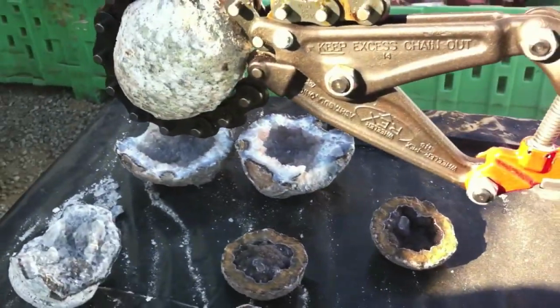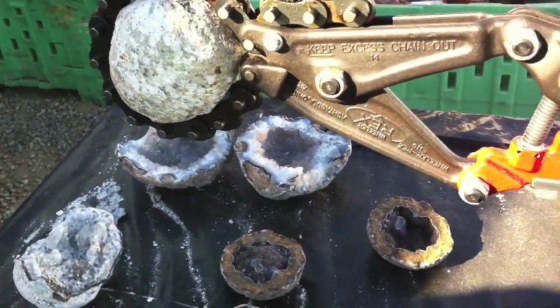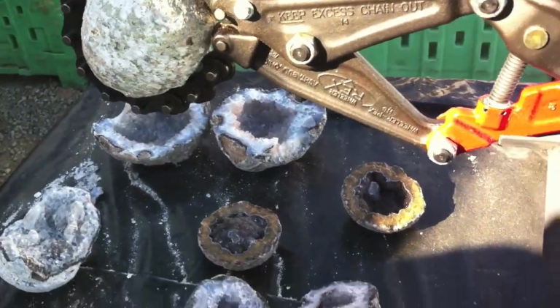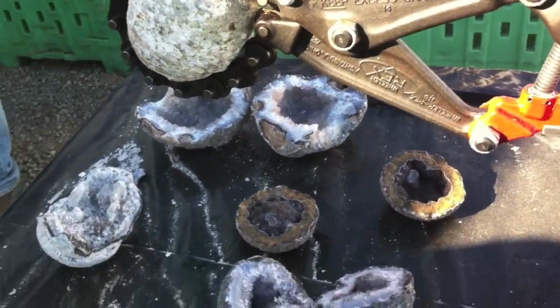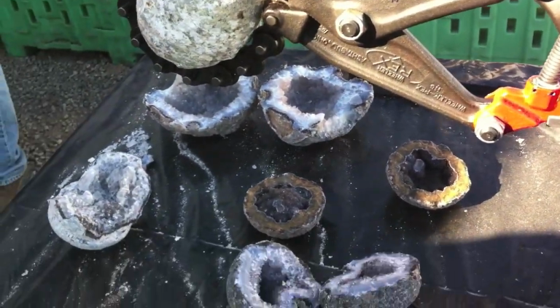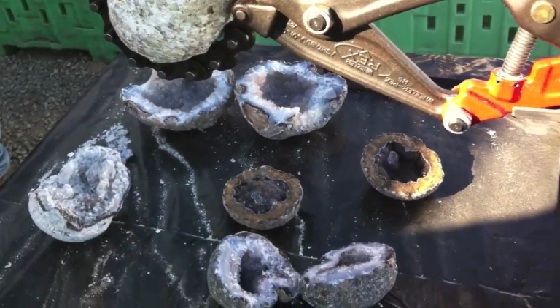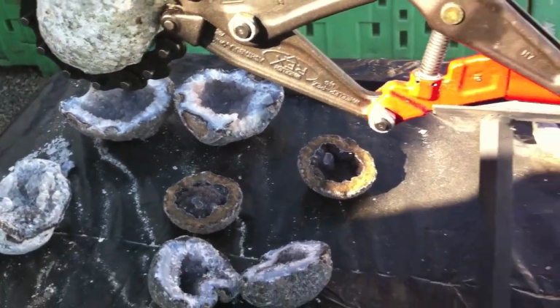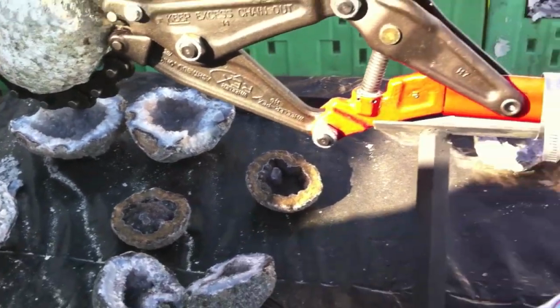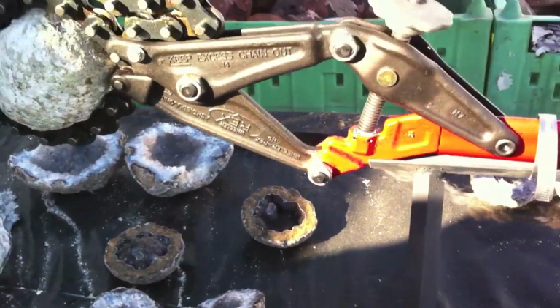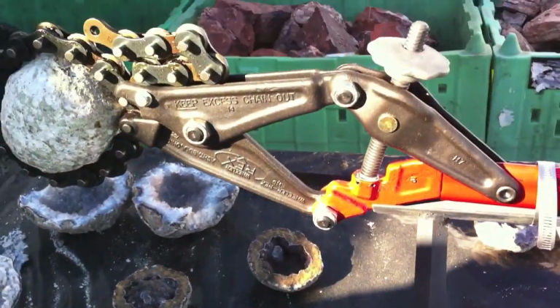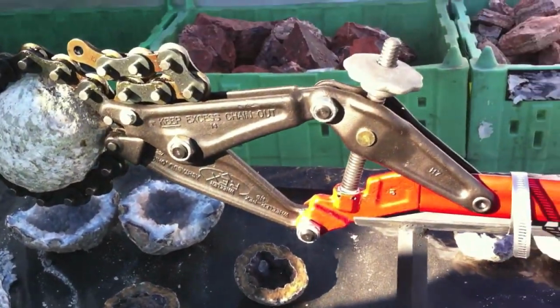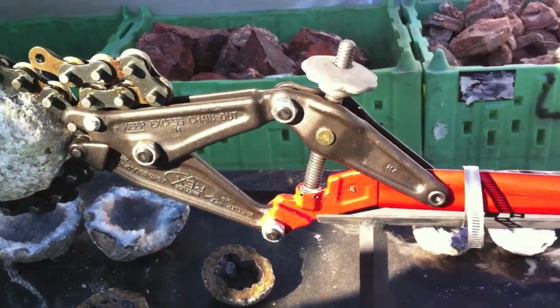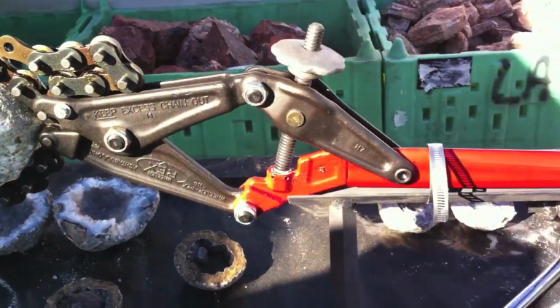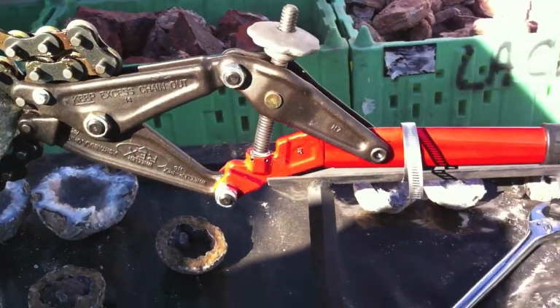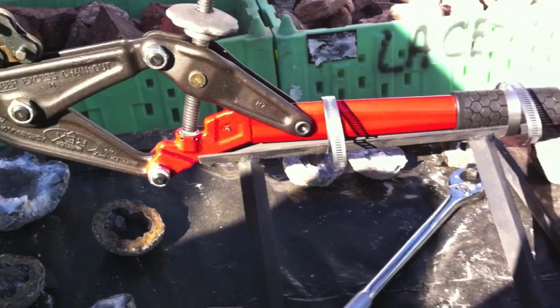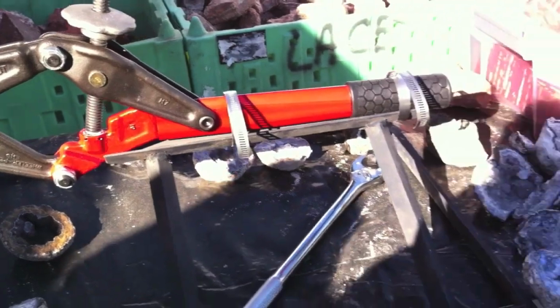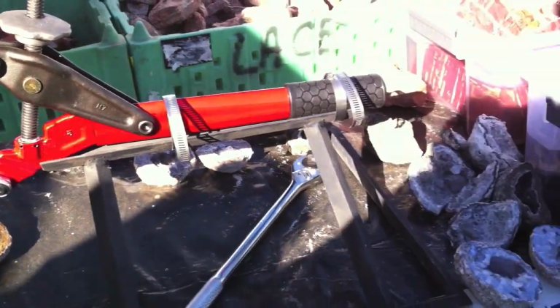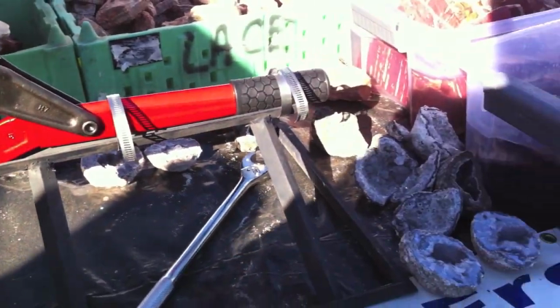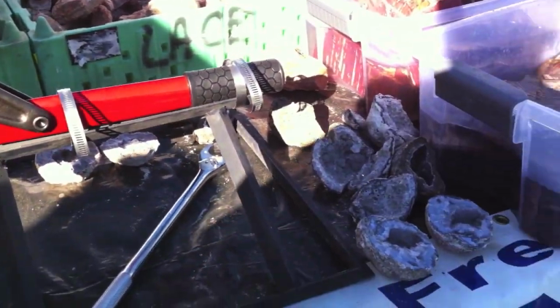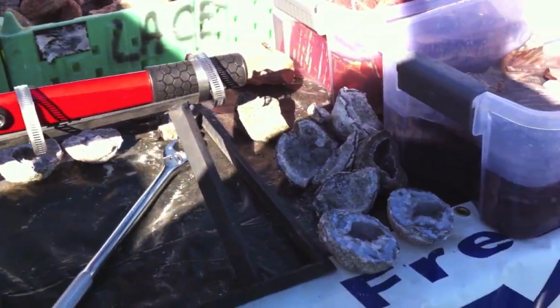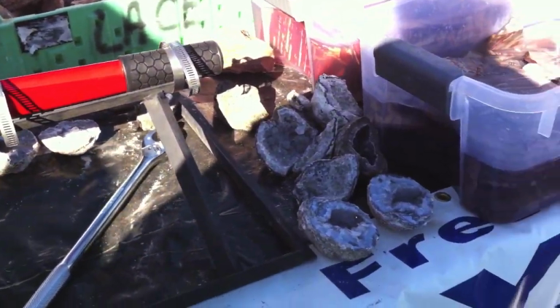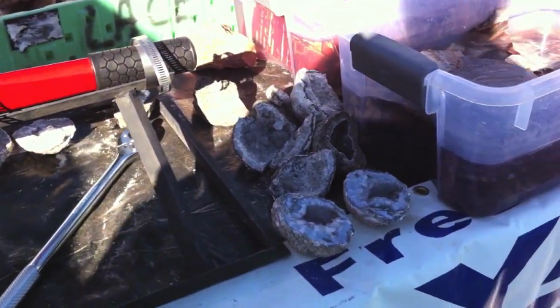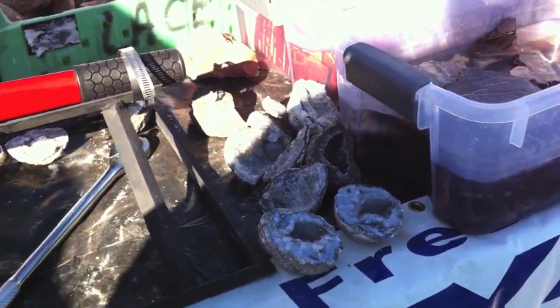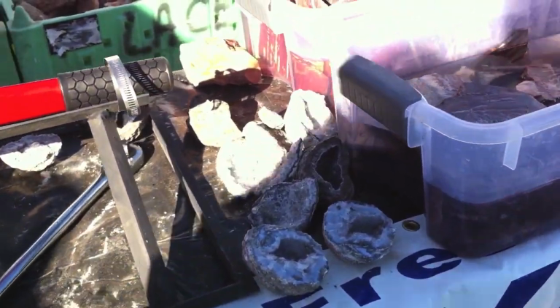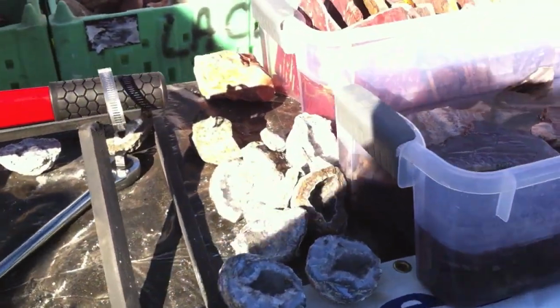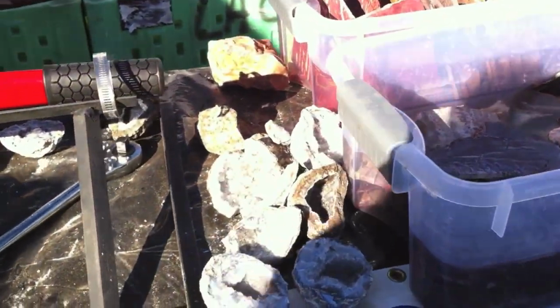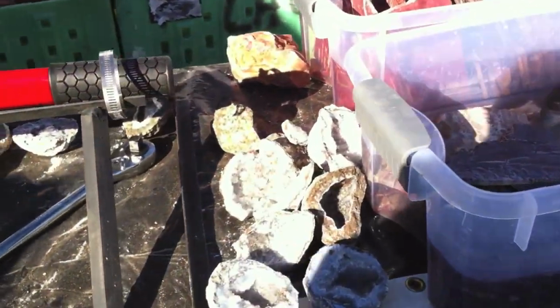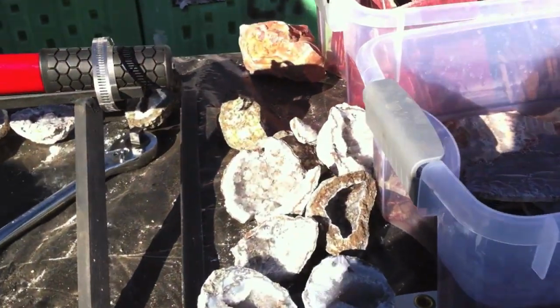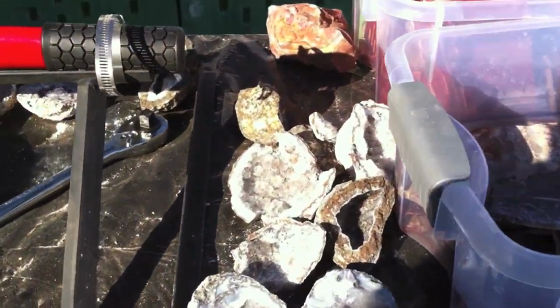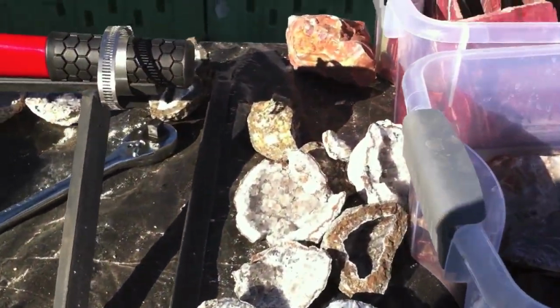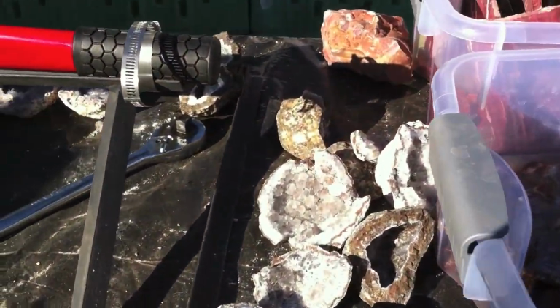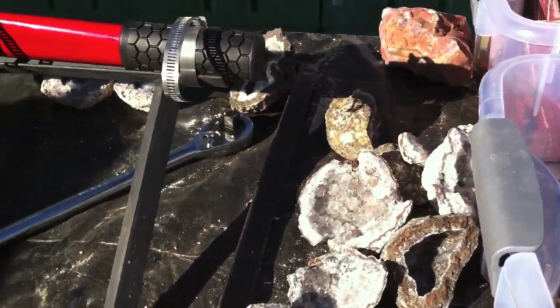If you want an even cleaner cut, you can use a wet saw. This method is reliable and relatively safe.